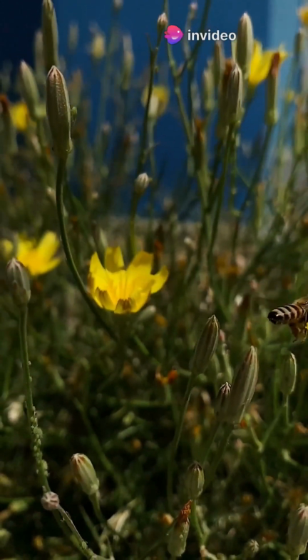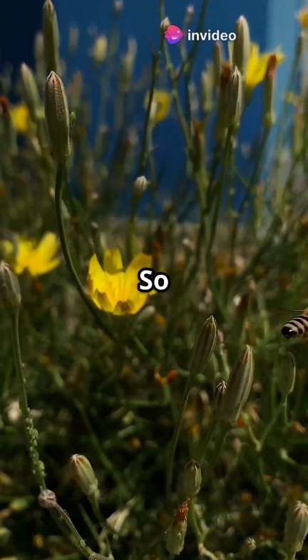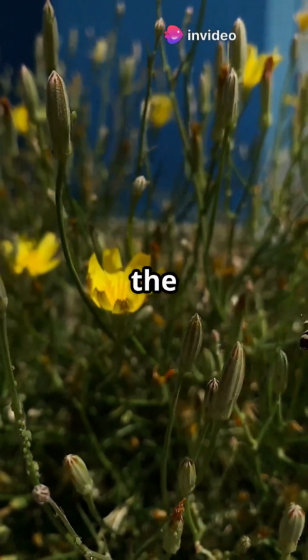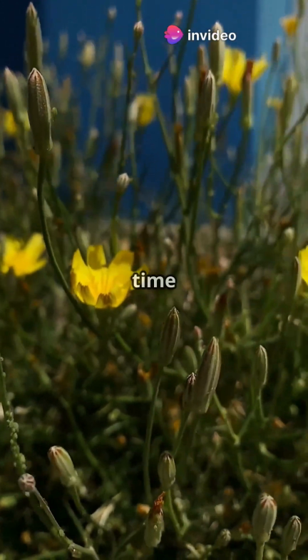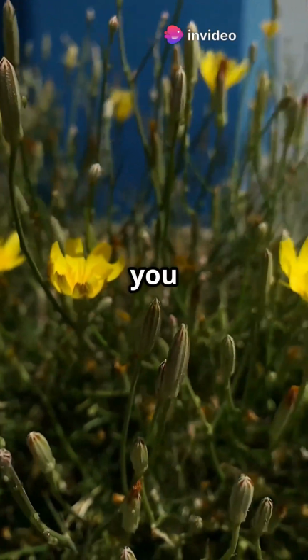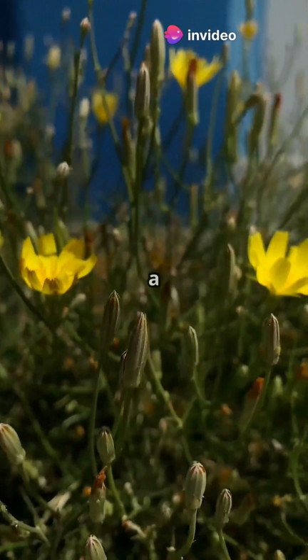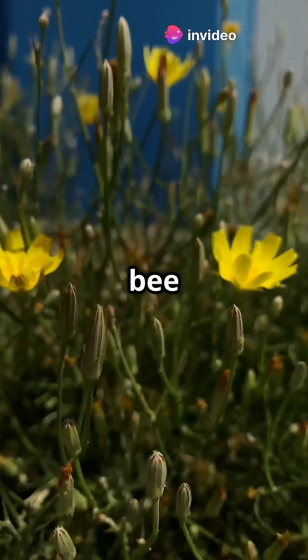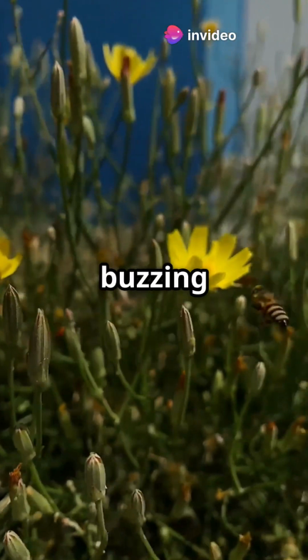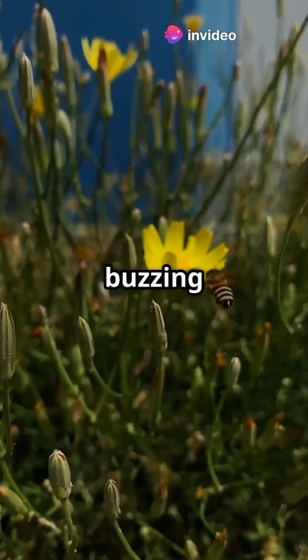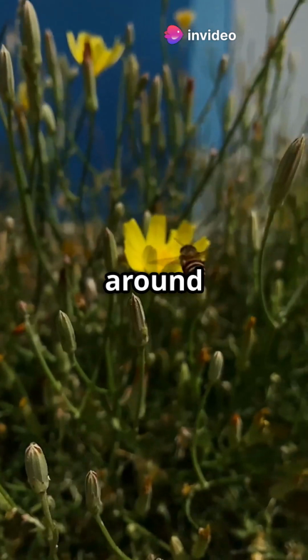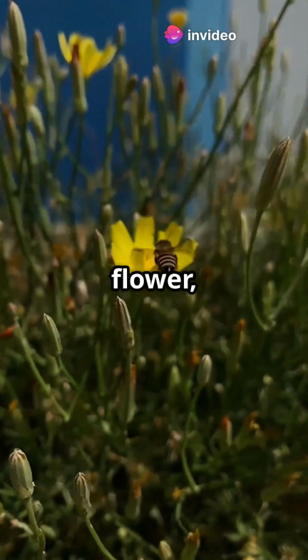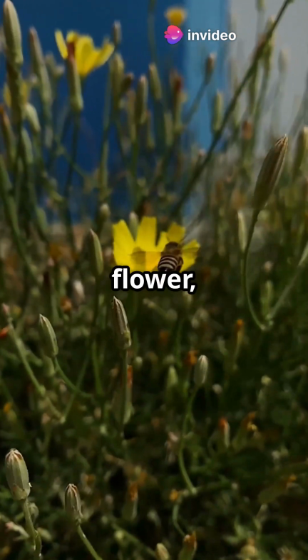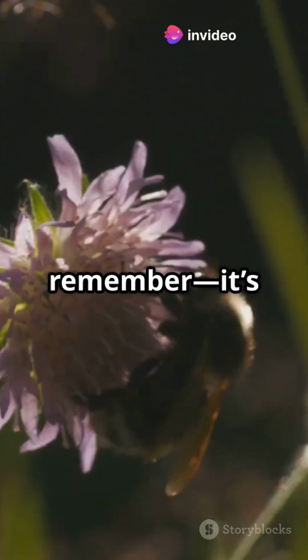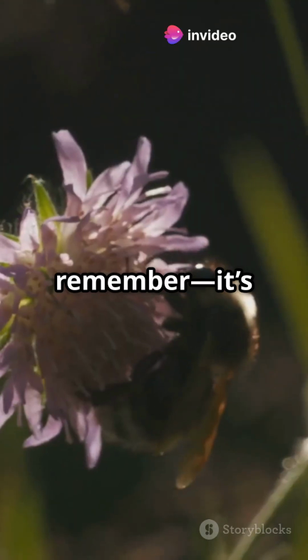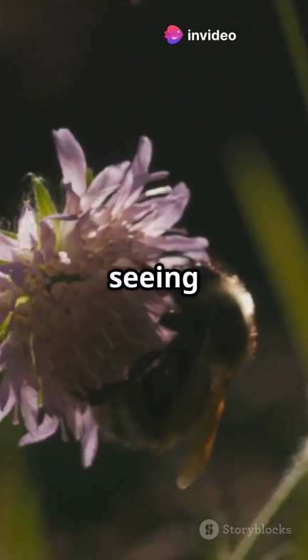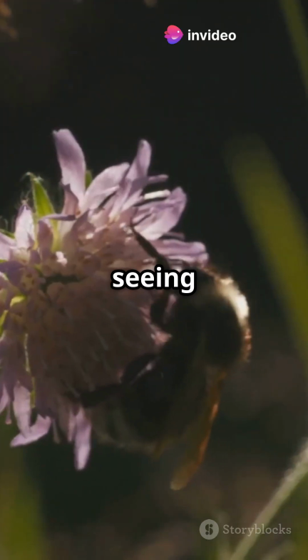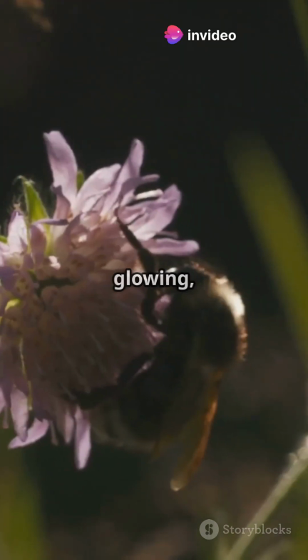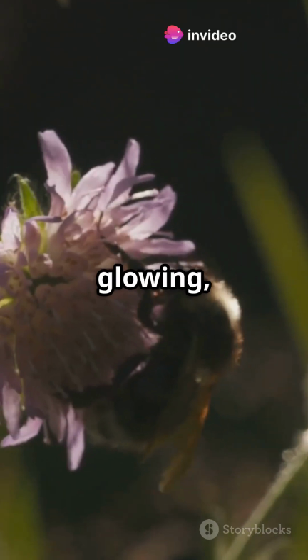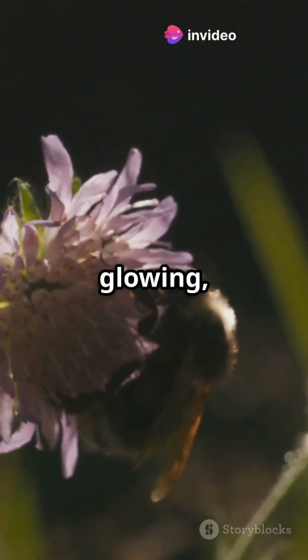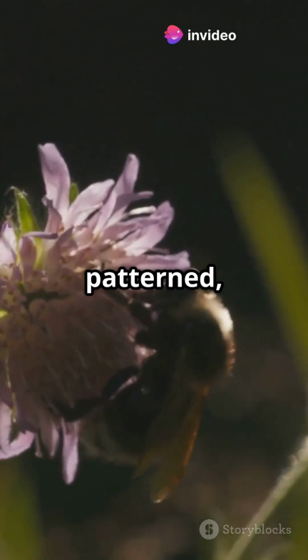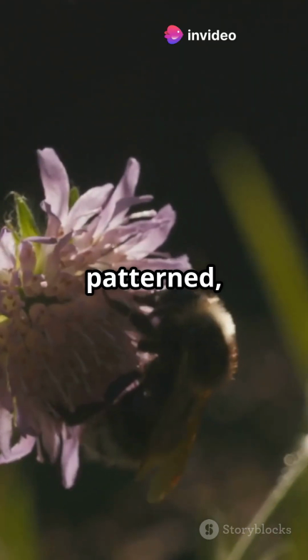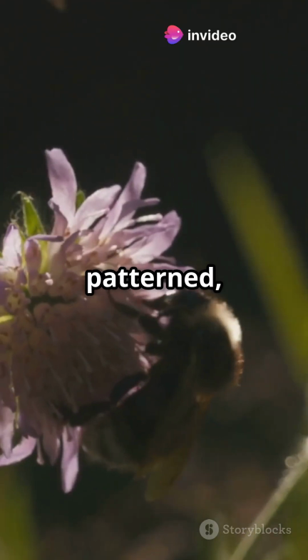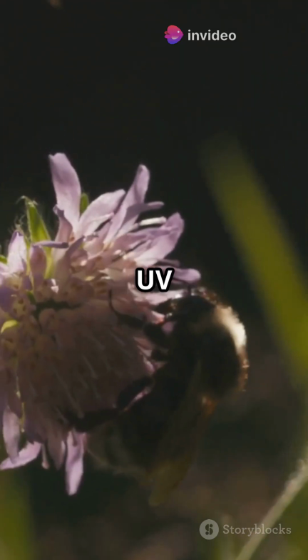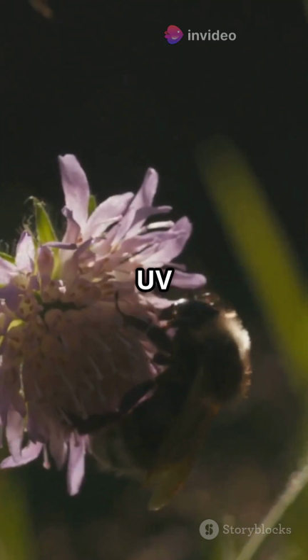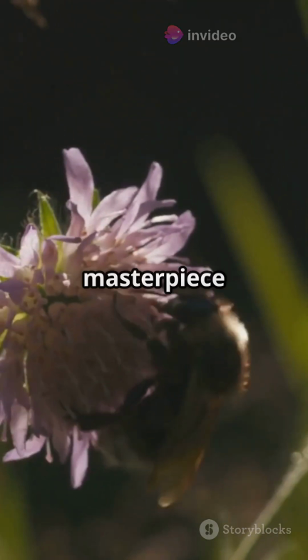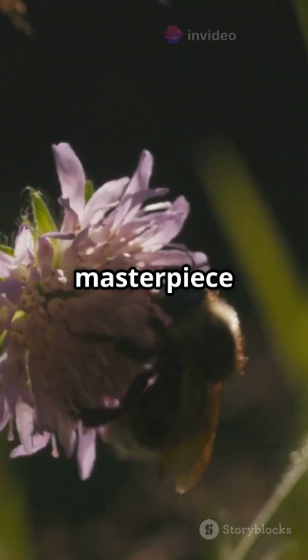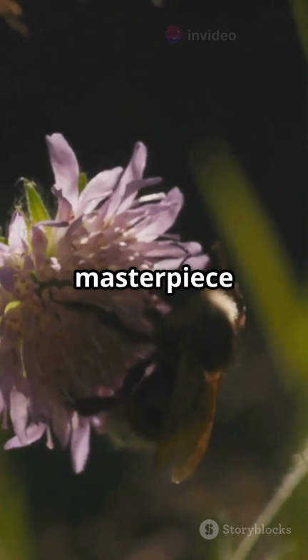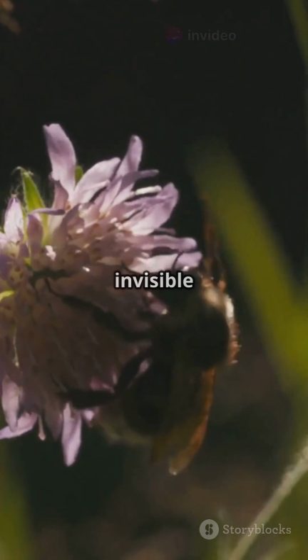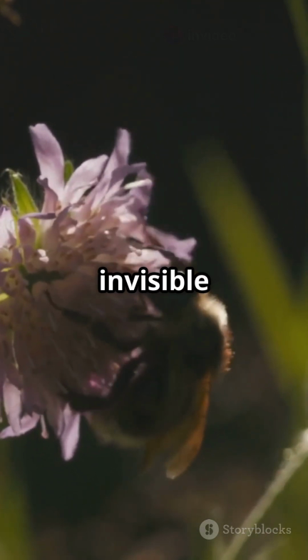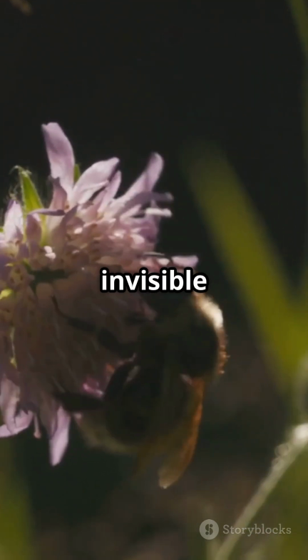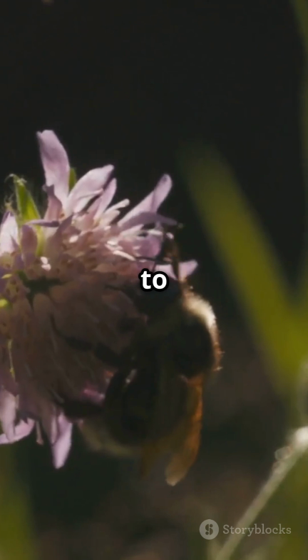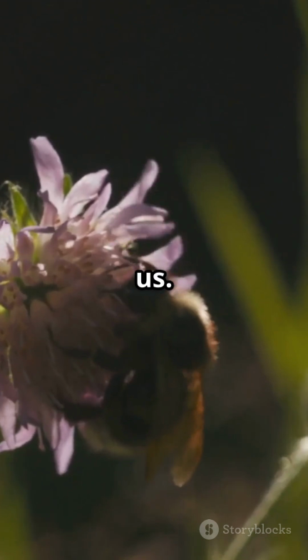So the next time you see a bee buzzing around a flower, remember it's seeing a glowing, patterned UV masterpiece invisible to us.